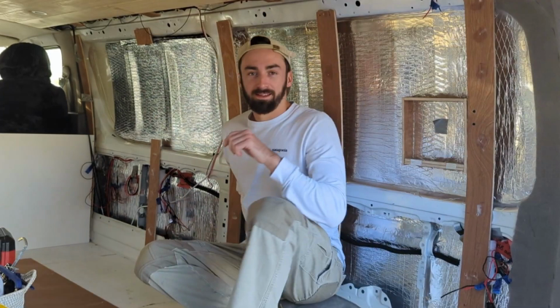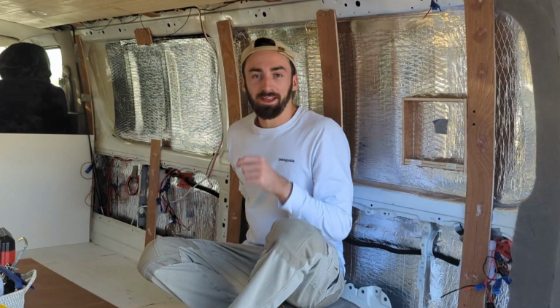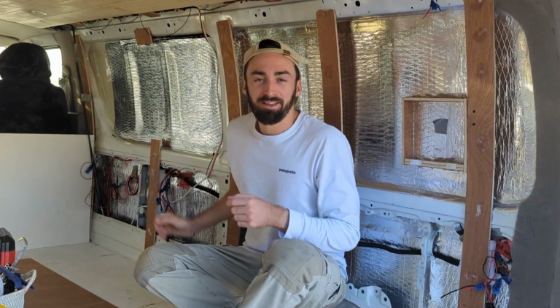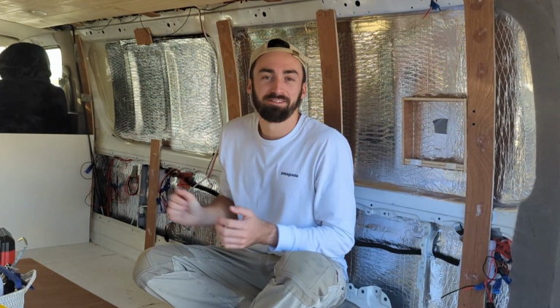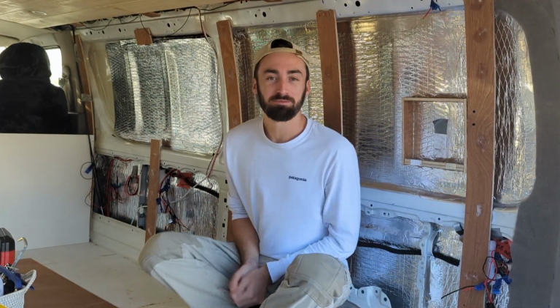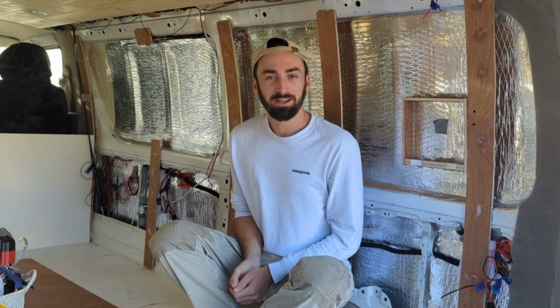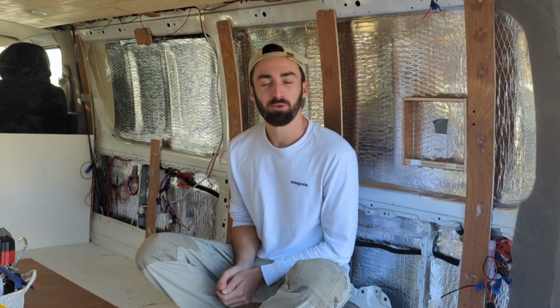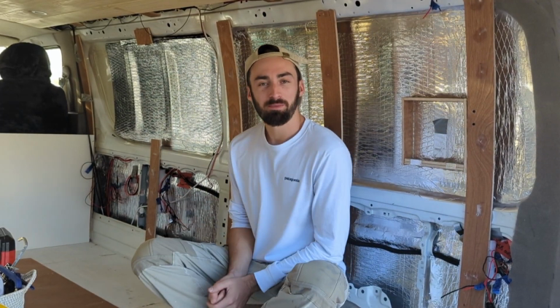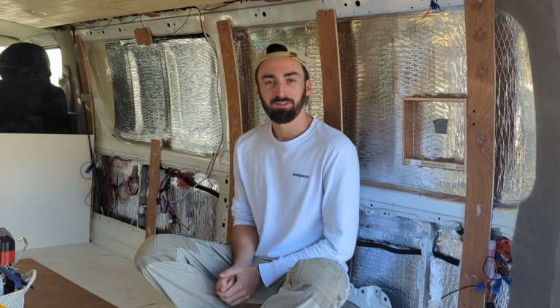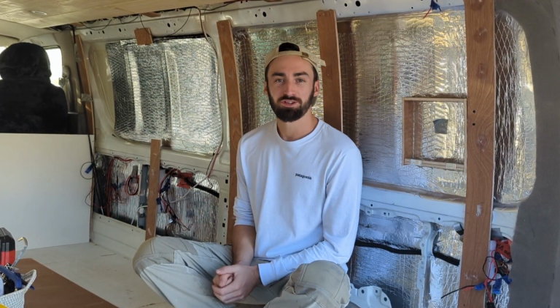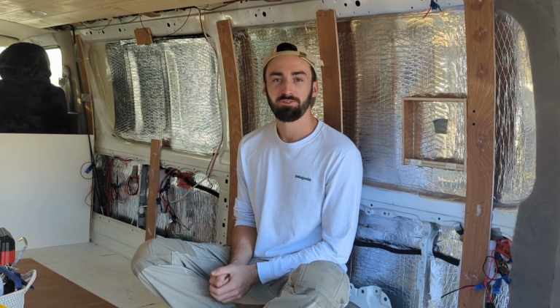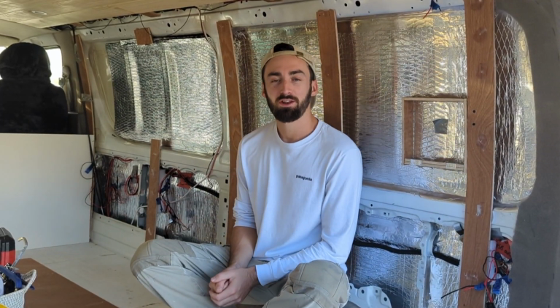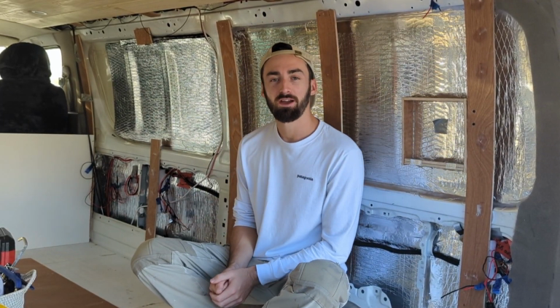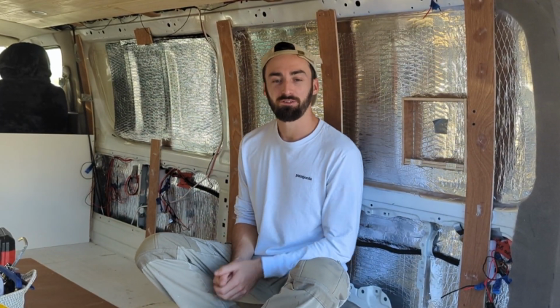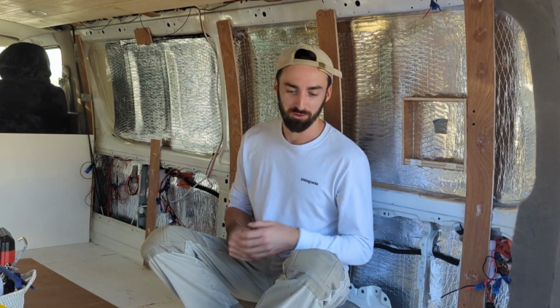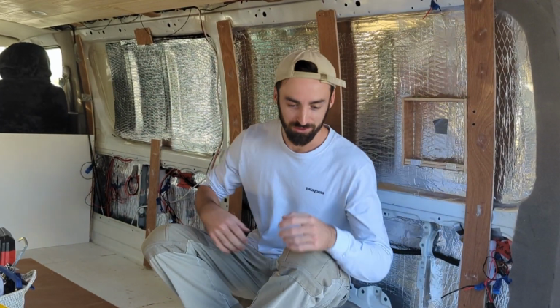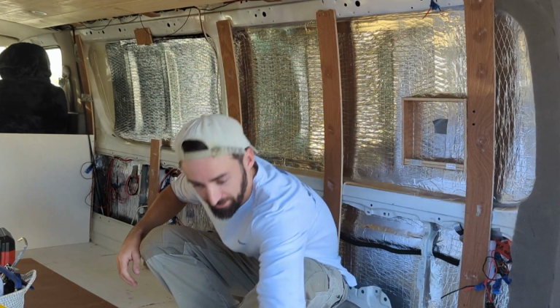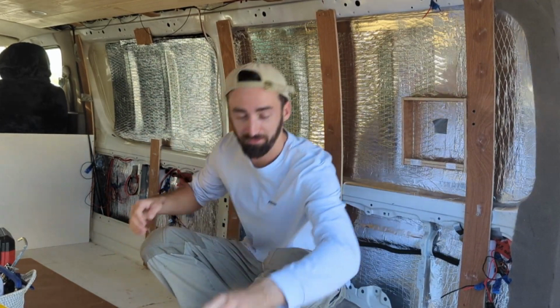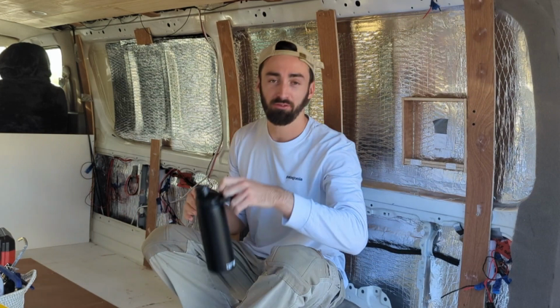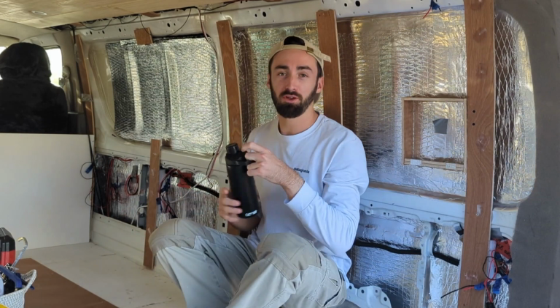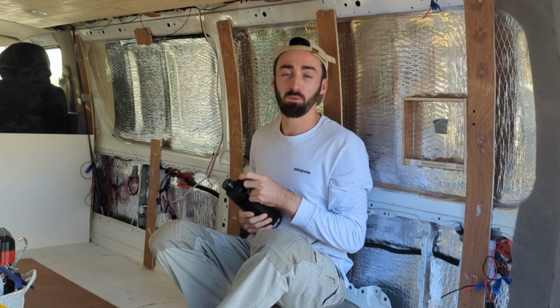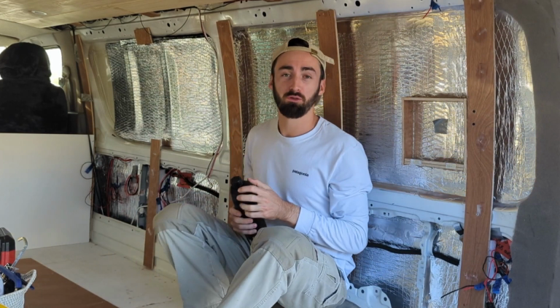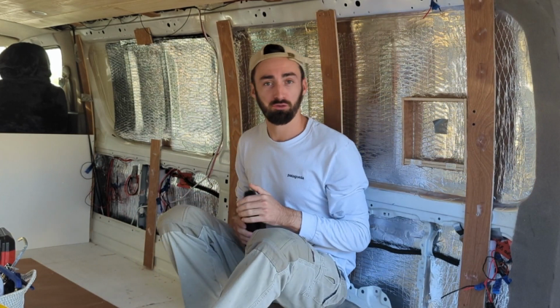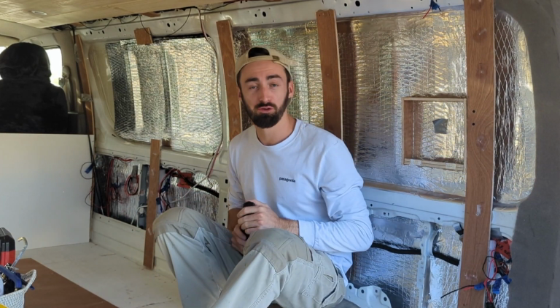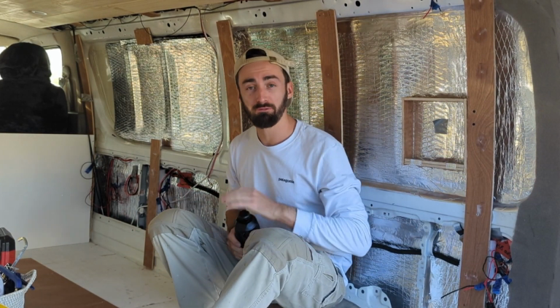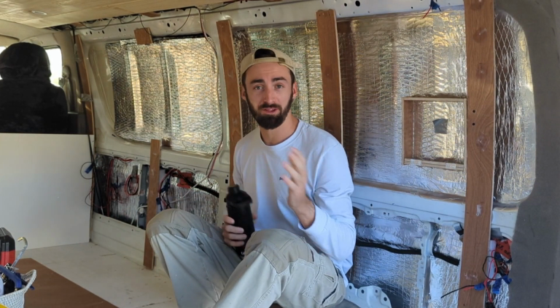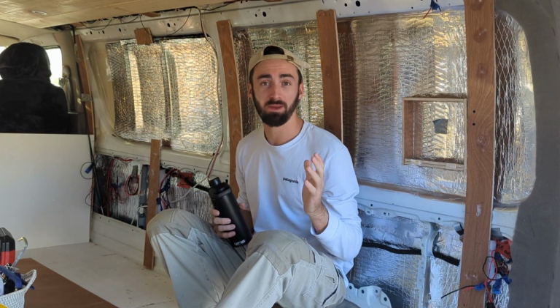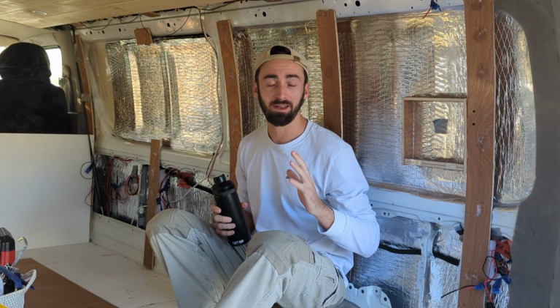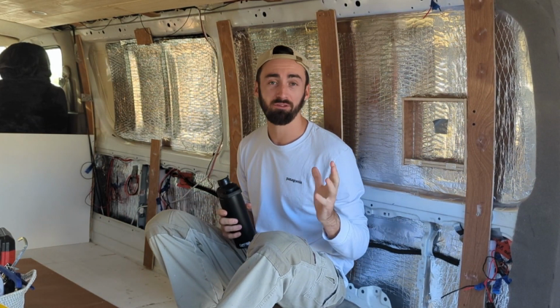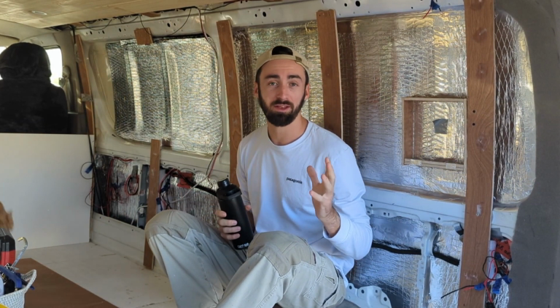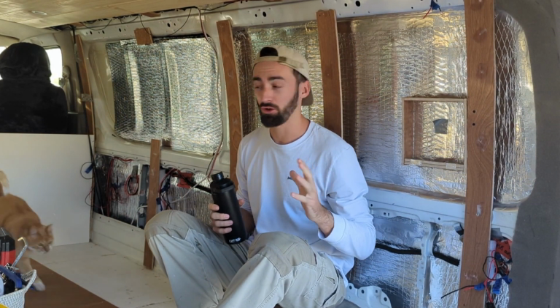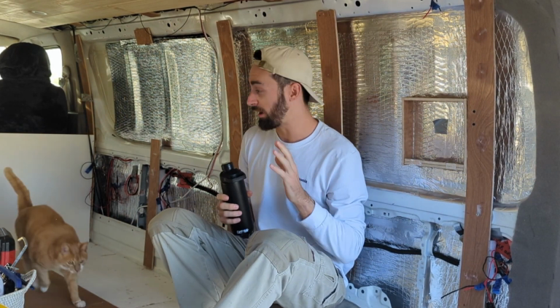G'day guys, I'm Jake. Welcome back to the Journey Van HiAce Conversion. In today's video, I want to talk to you about everything you need to know about insulating your HiAce.